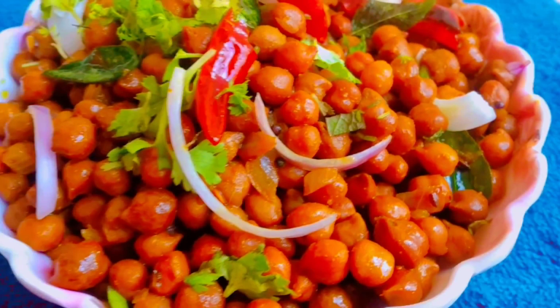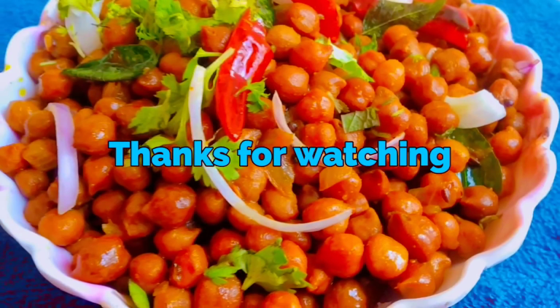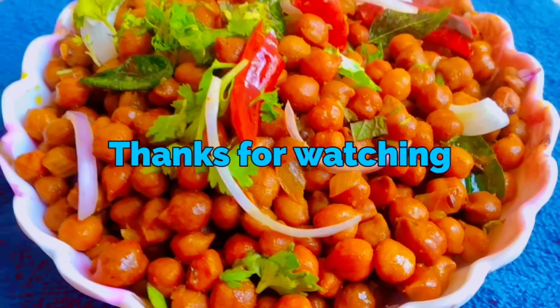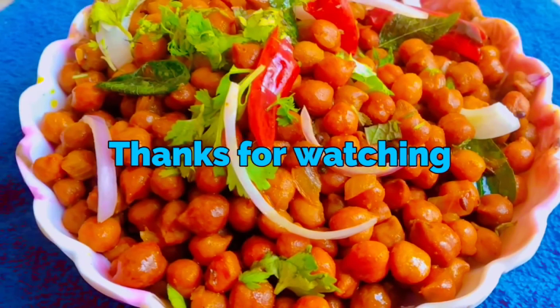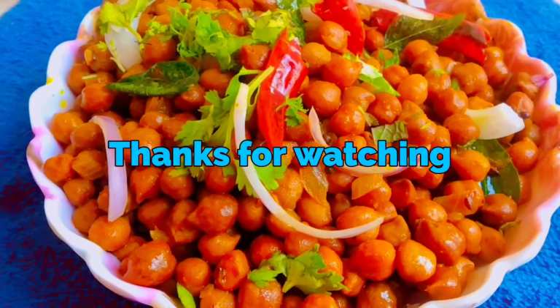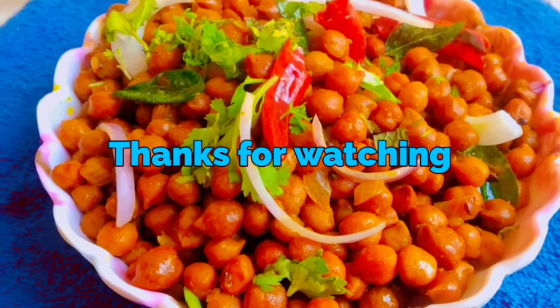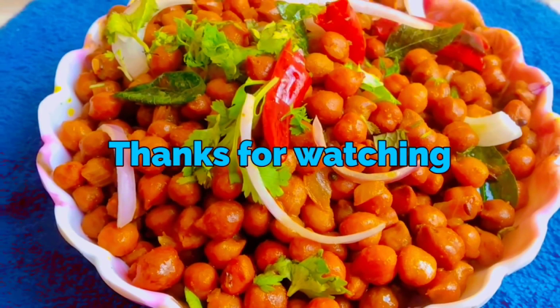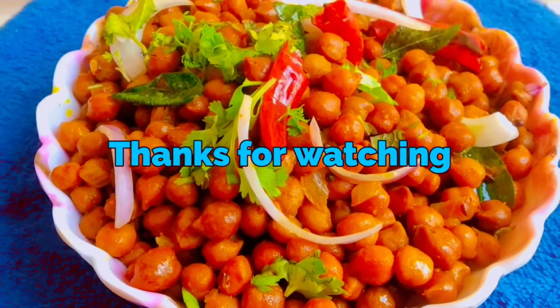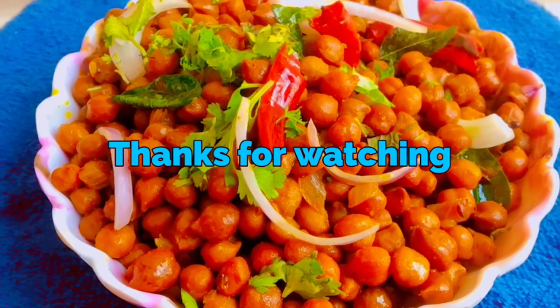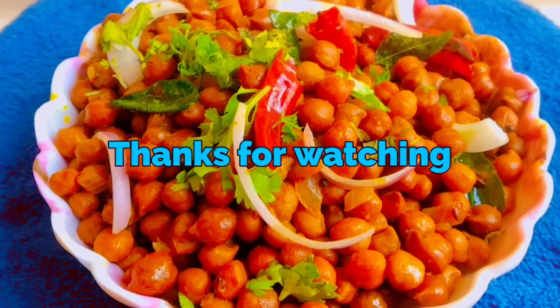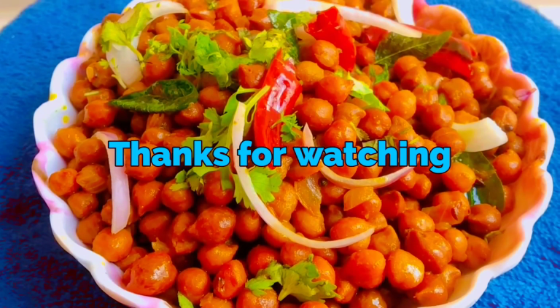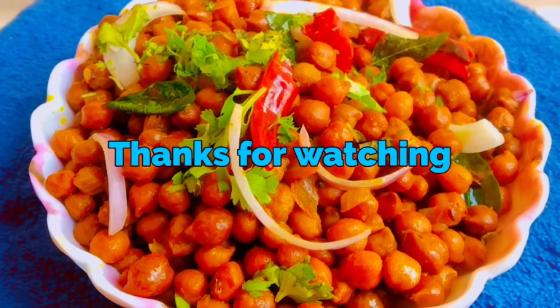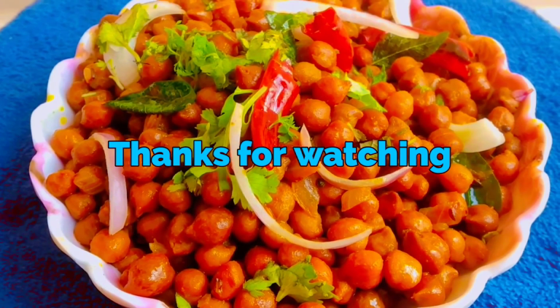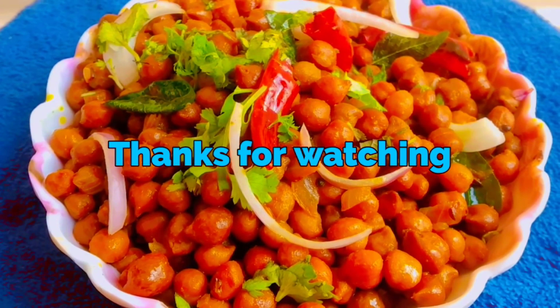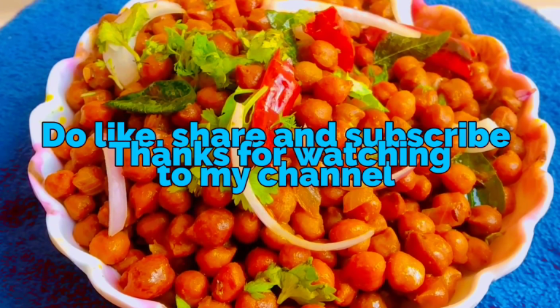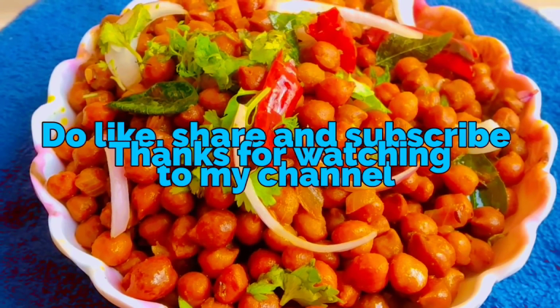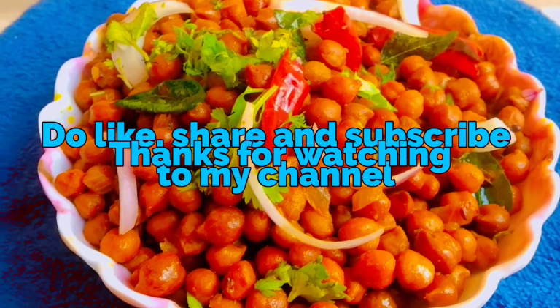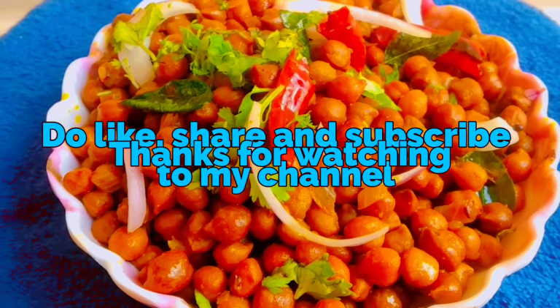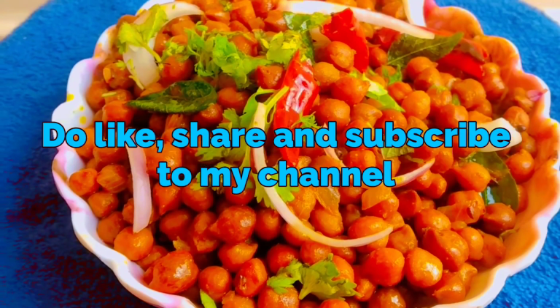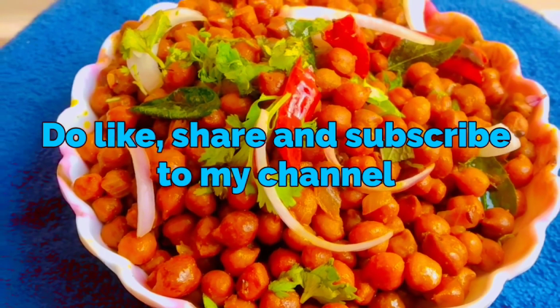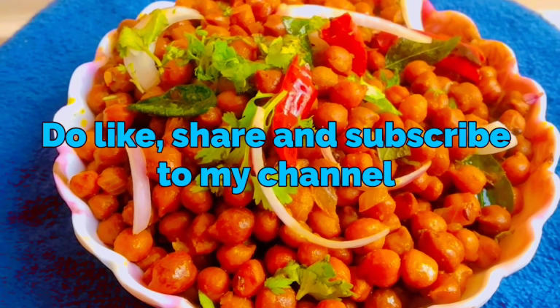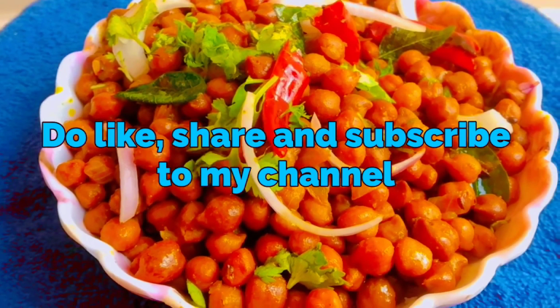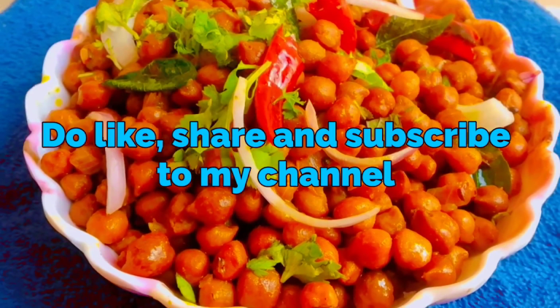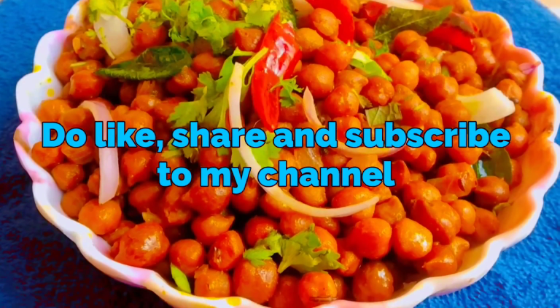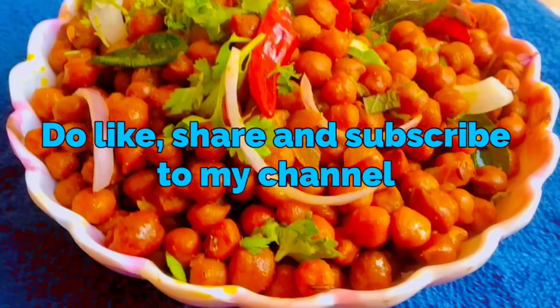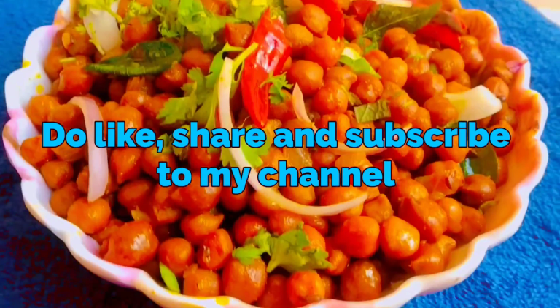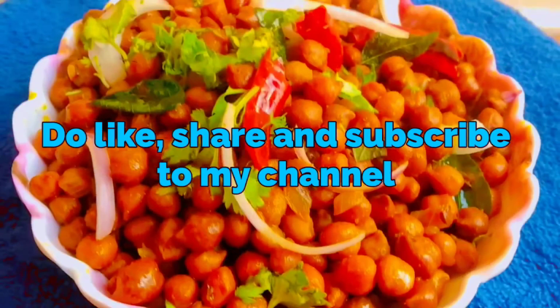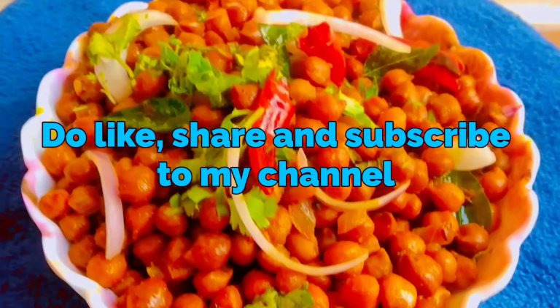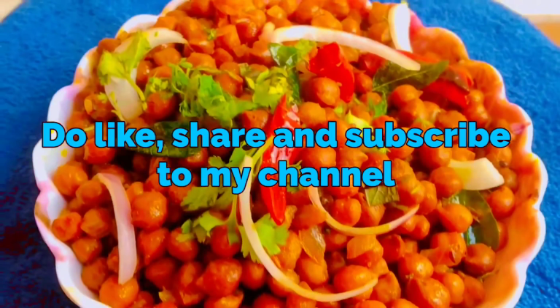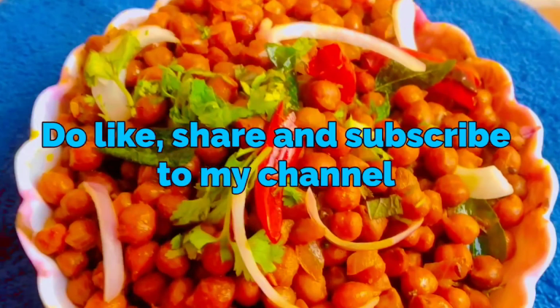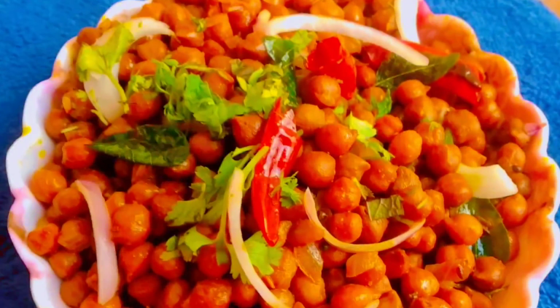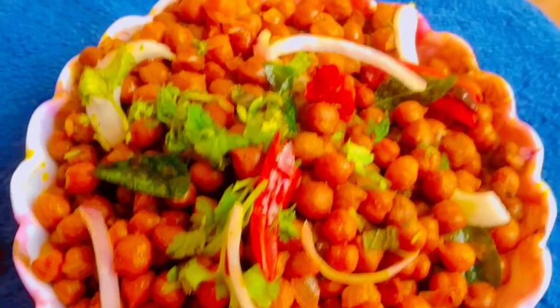Thanks for watching. Do like, share, and subscribe to my channel.